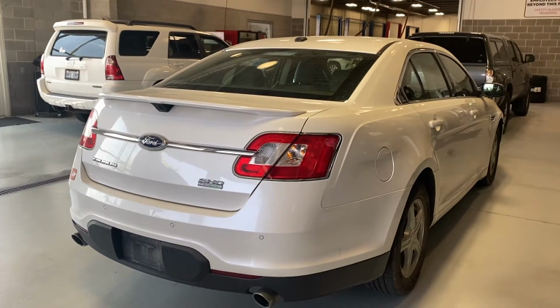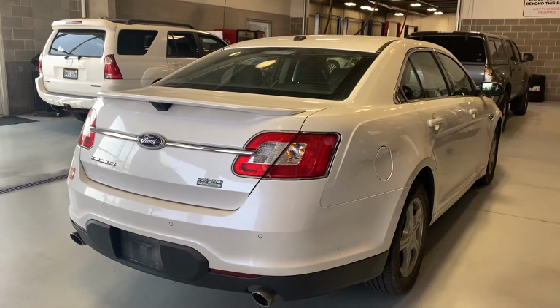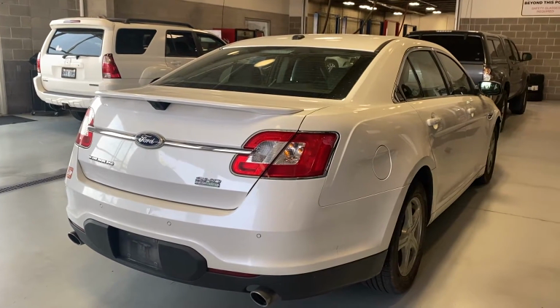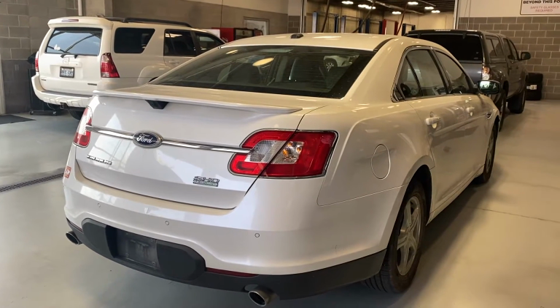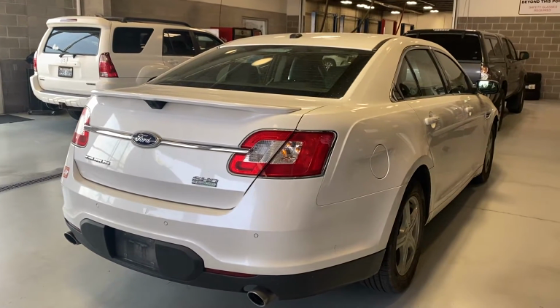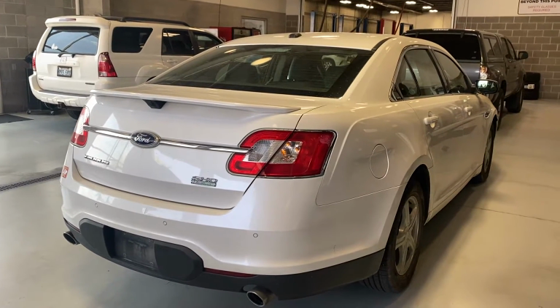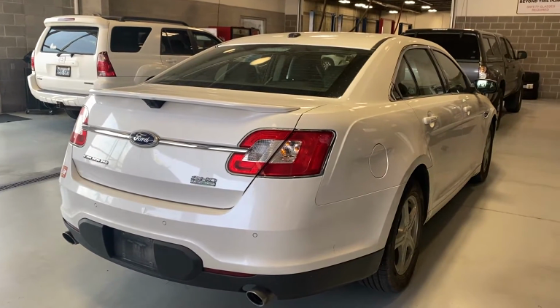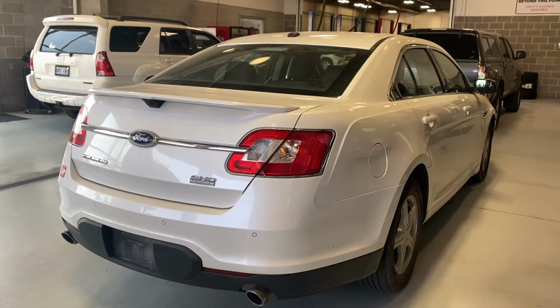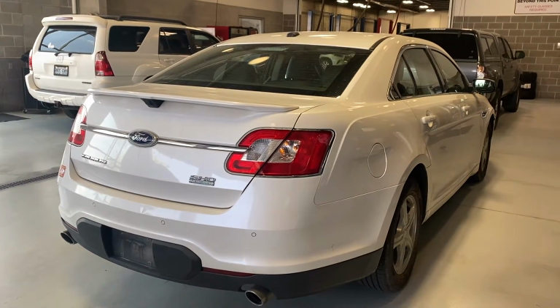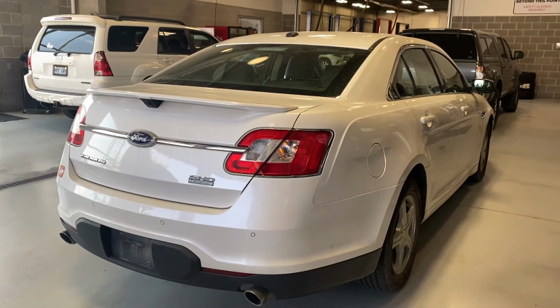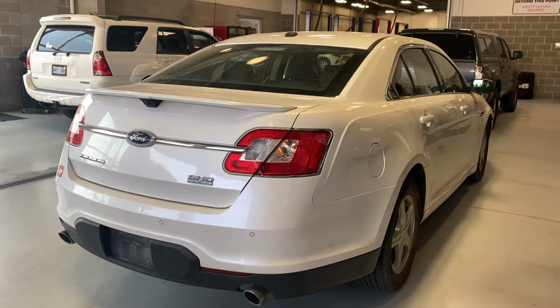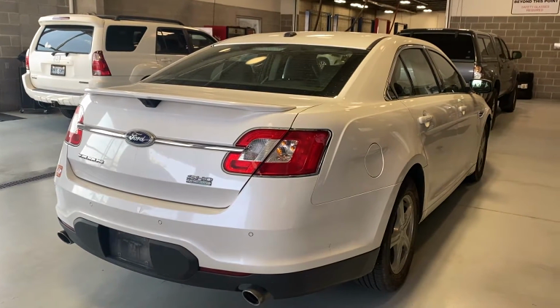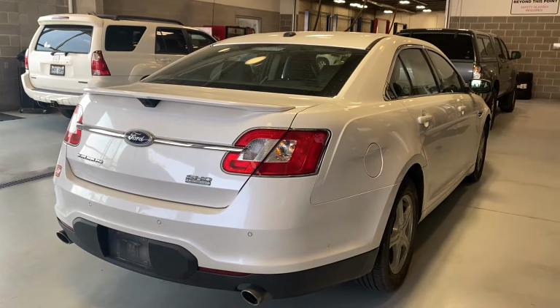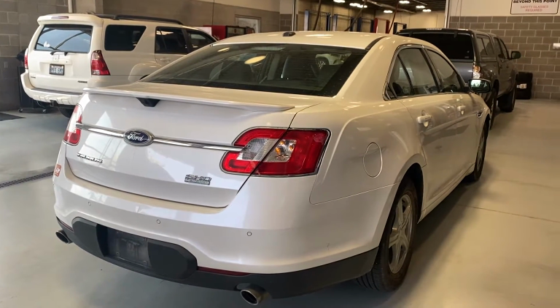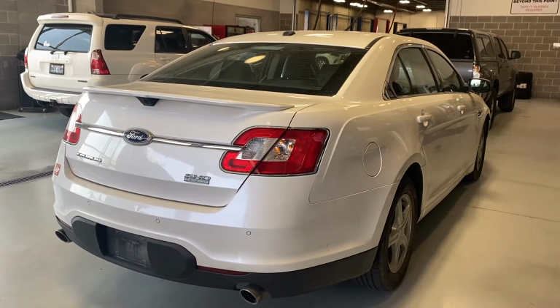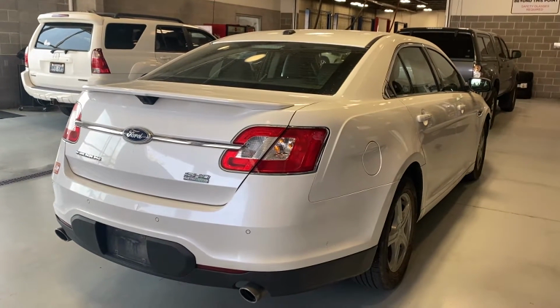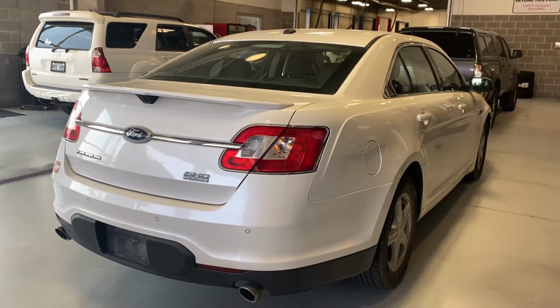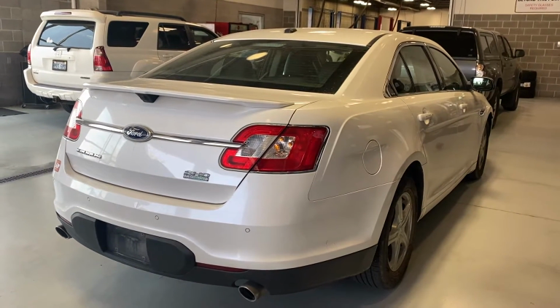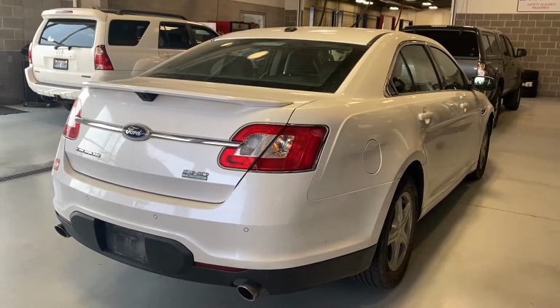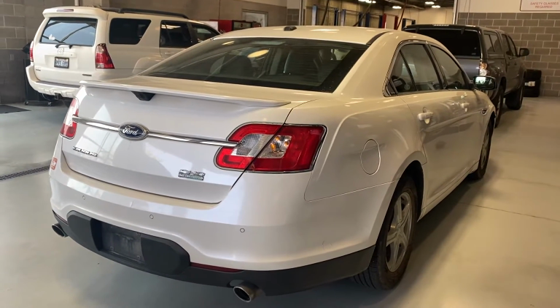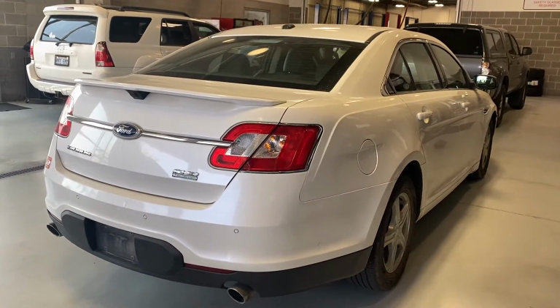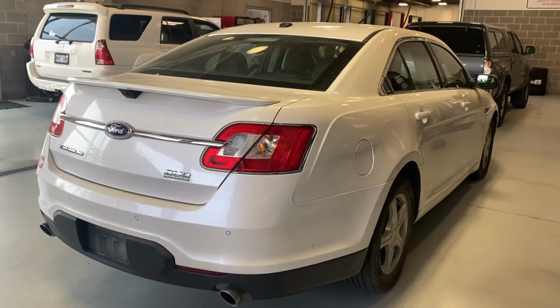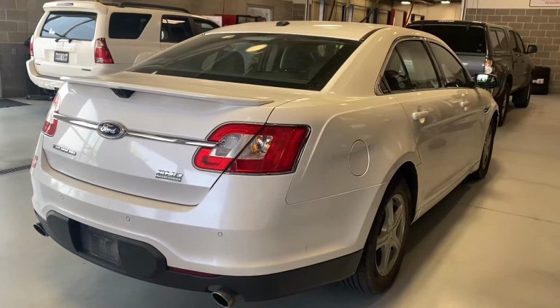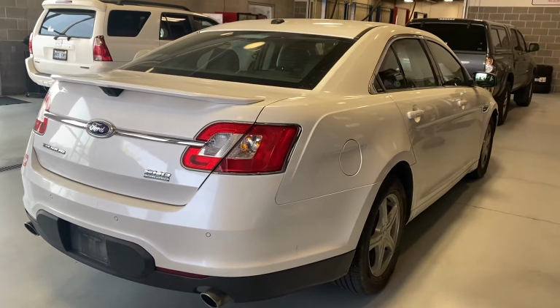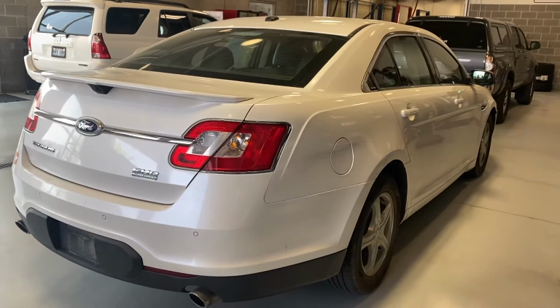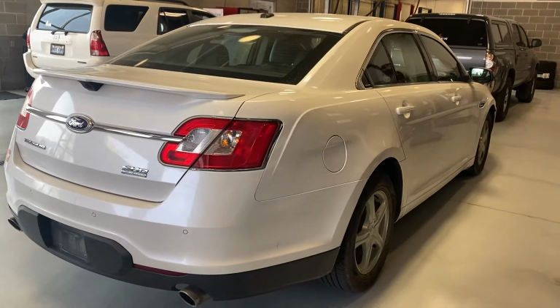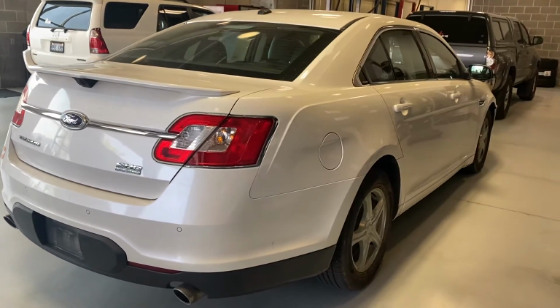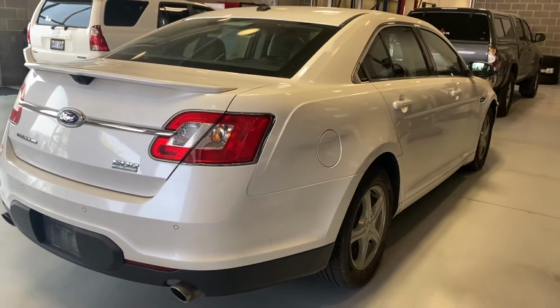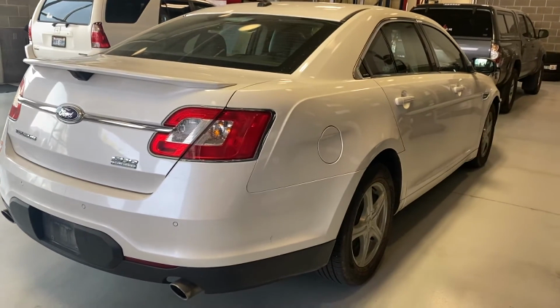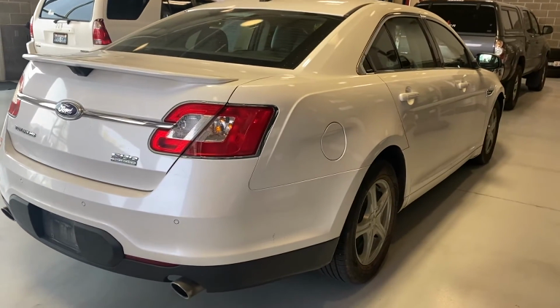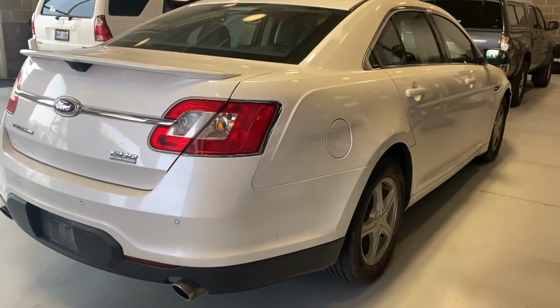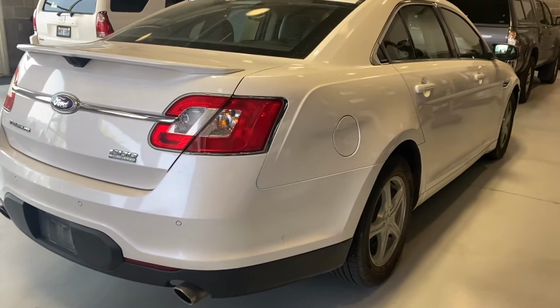Hey Eric, this is Stephanie over at Young Toyota. This is the 2011 Ford Taurus Show.